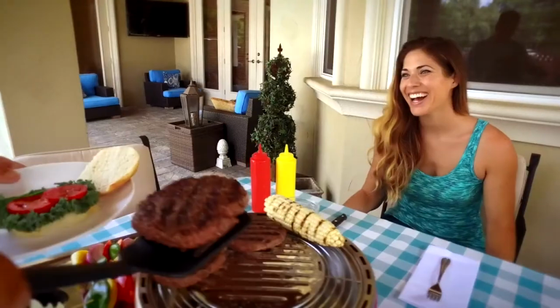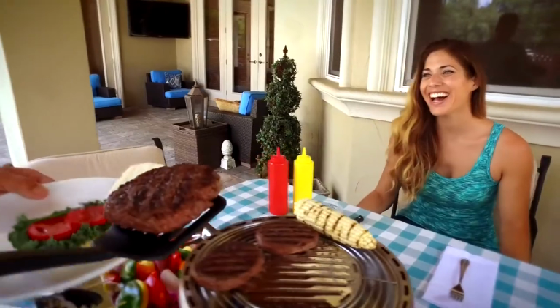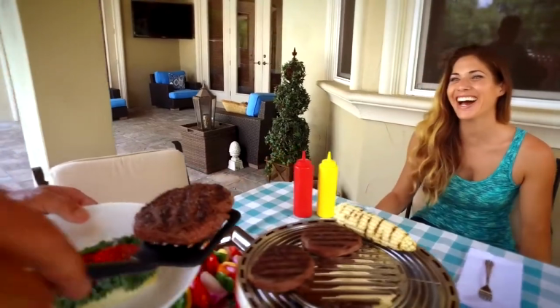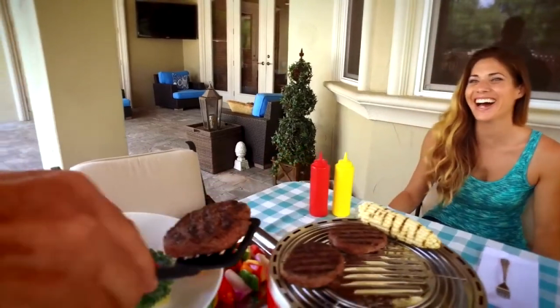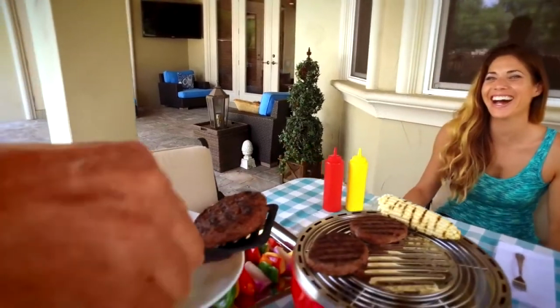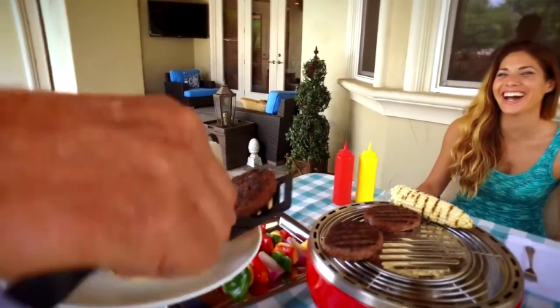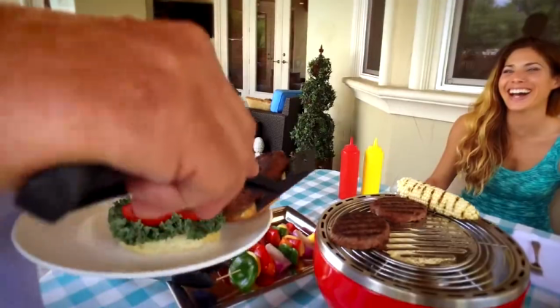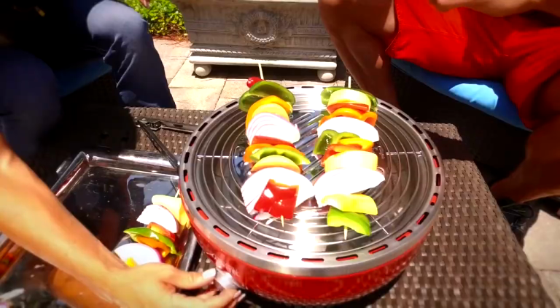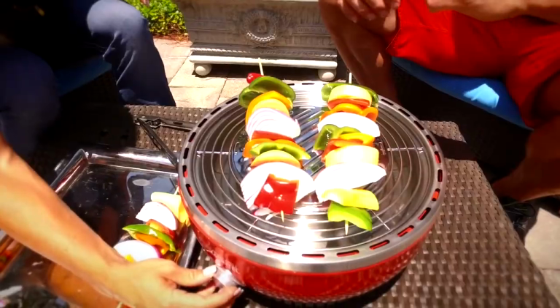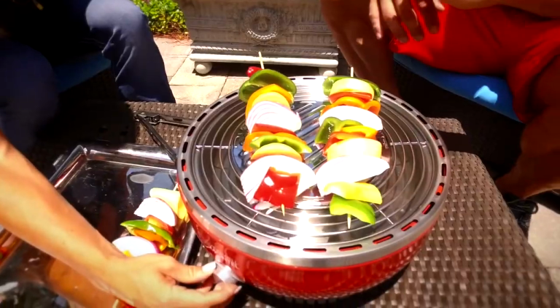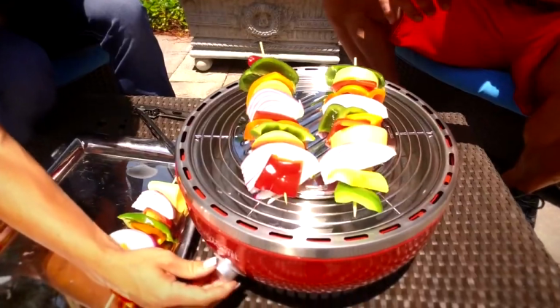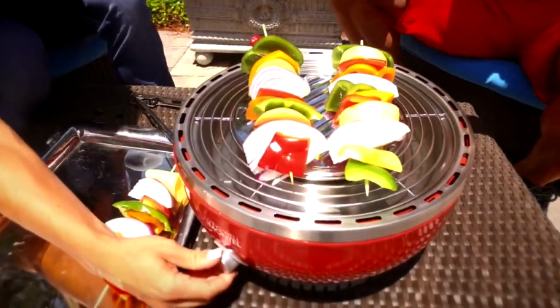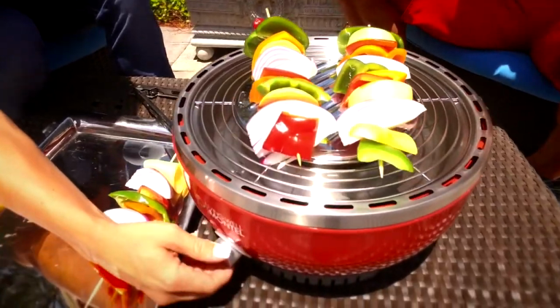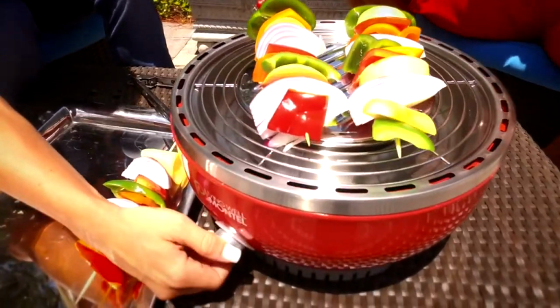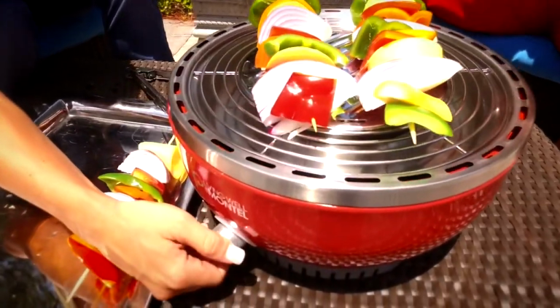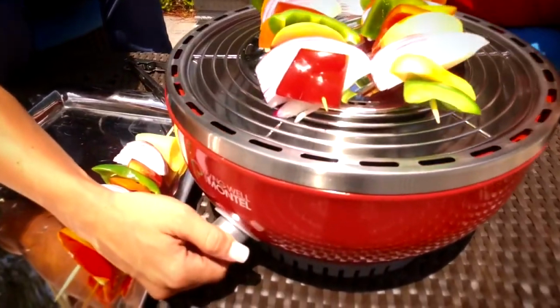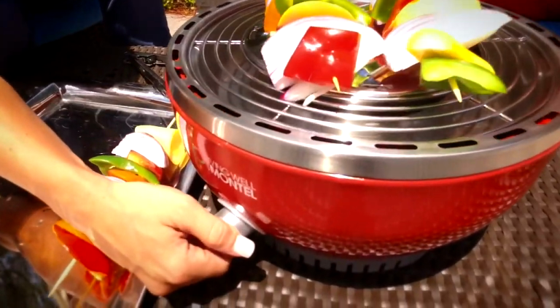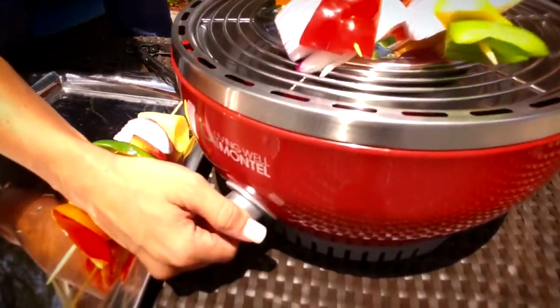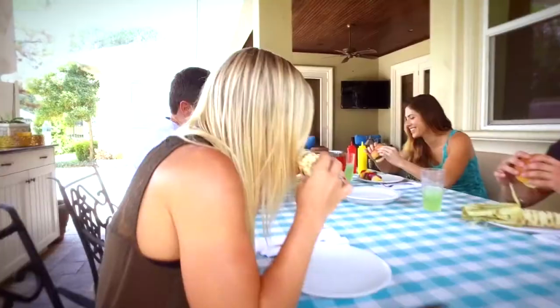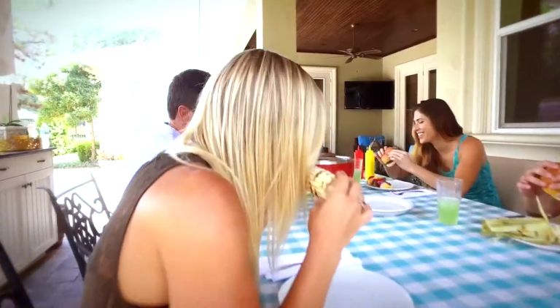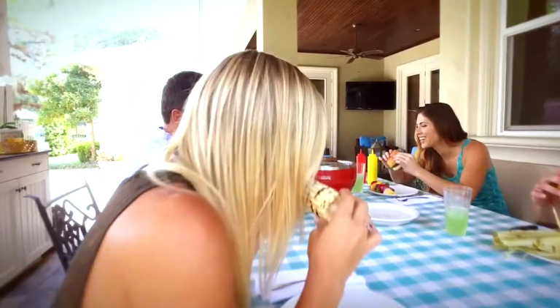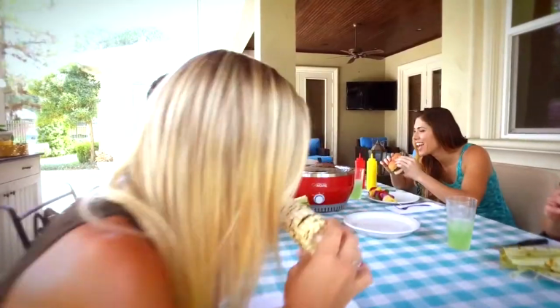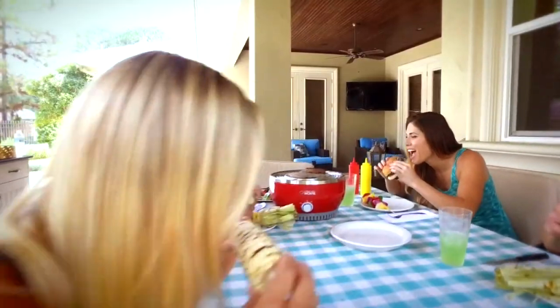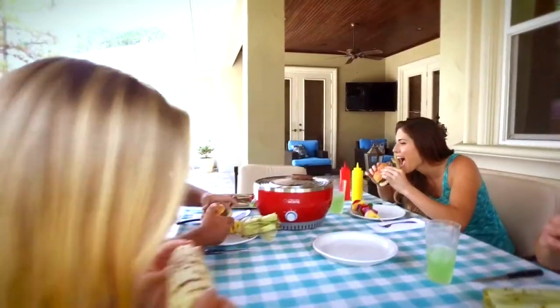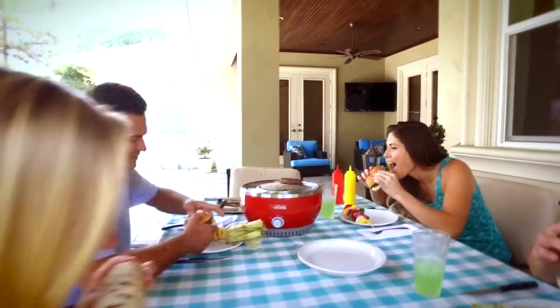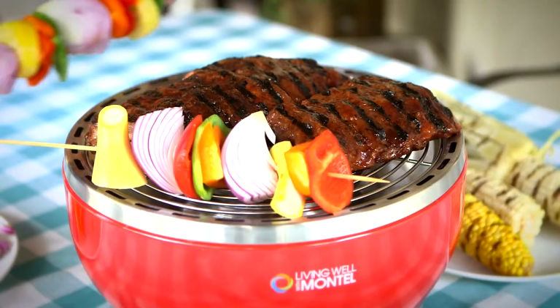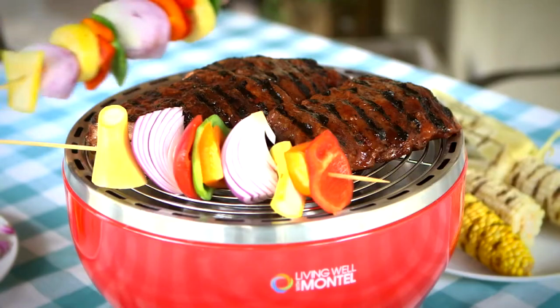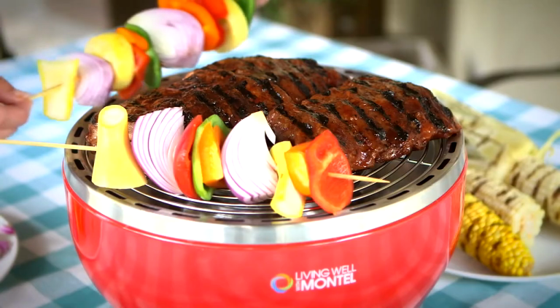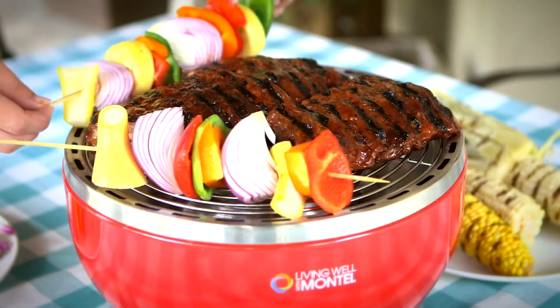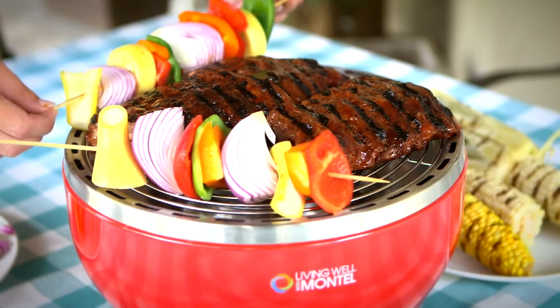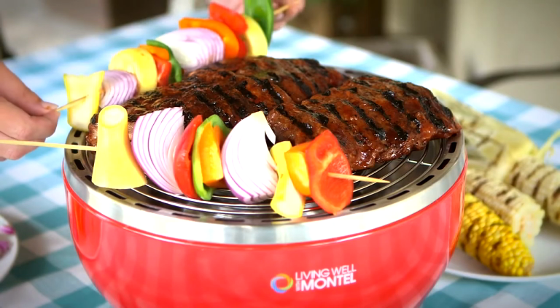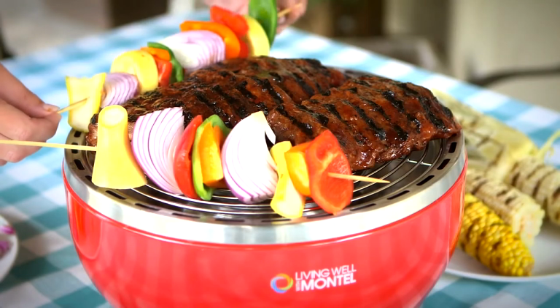Grill lean, healthy burgers, veggies, fish, seafood, or one of my favorite family recipes — grill lamb chops.